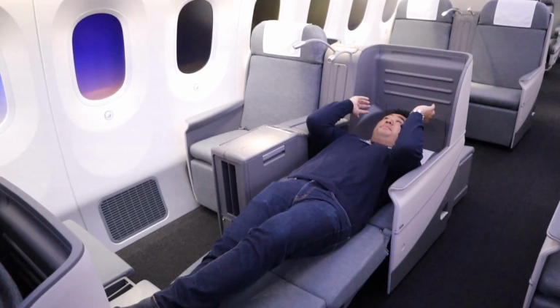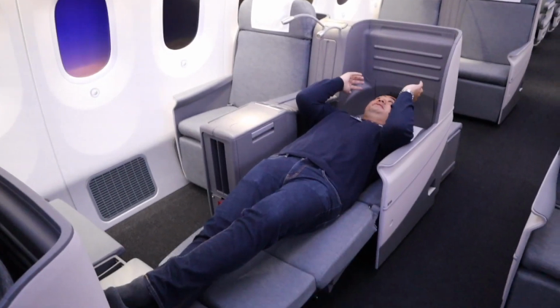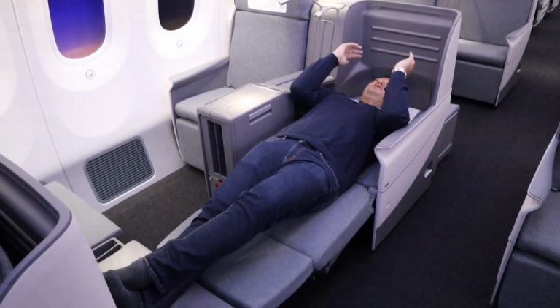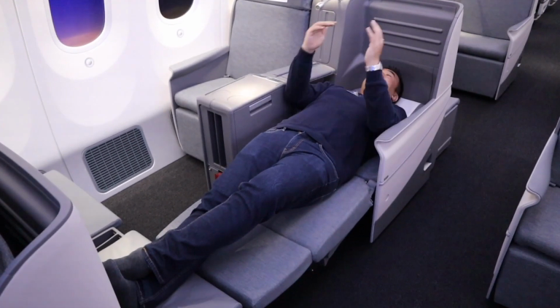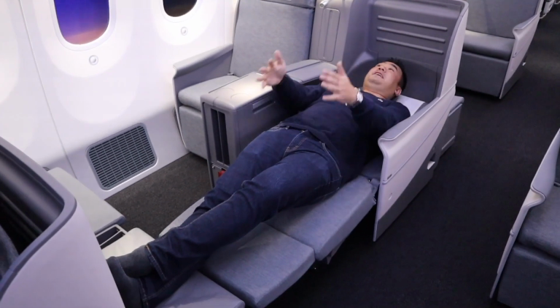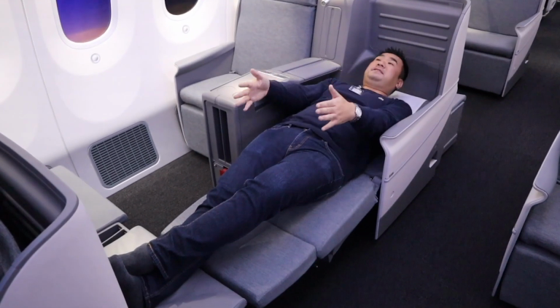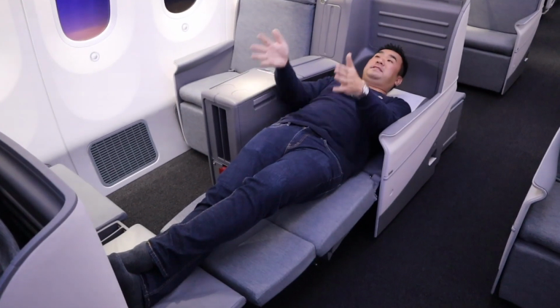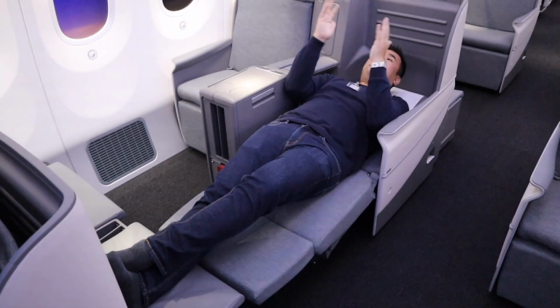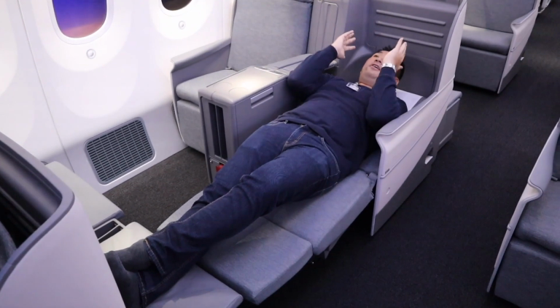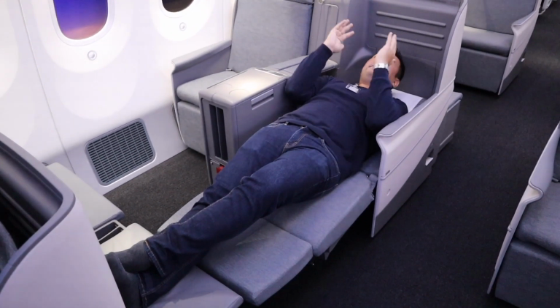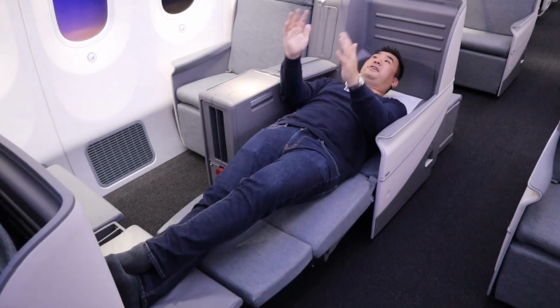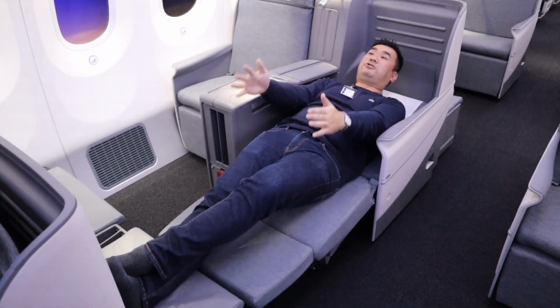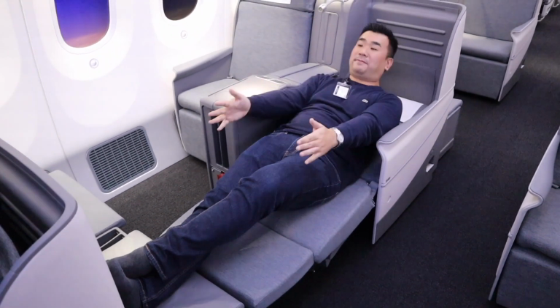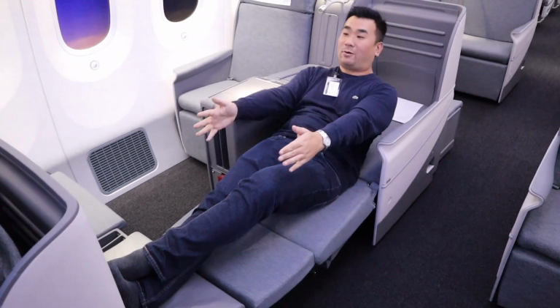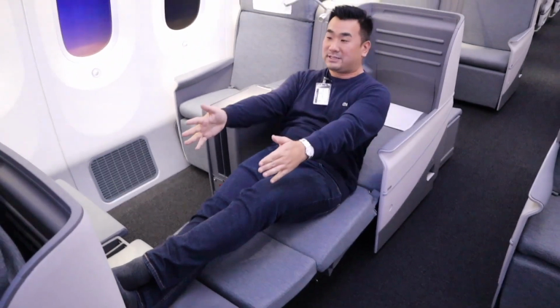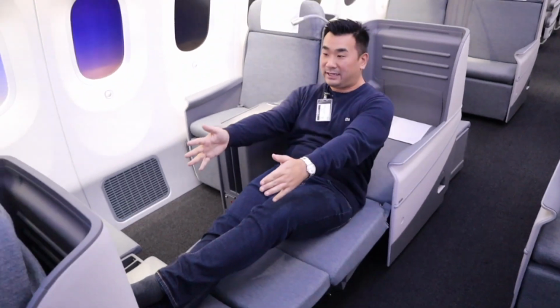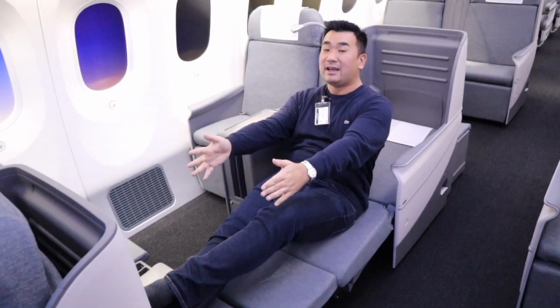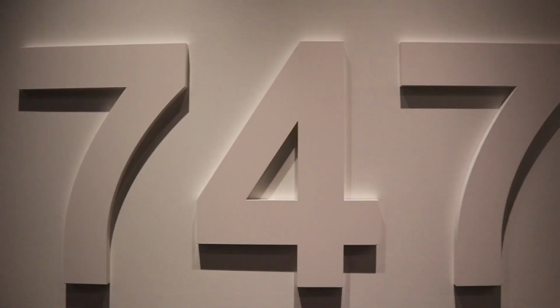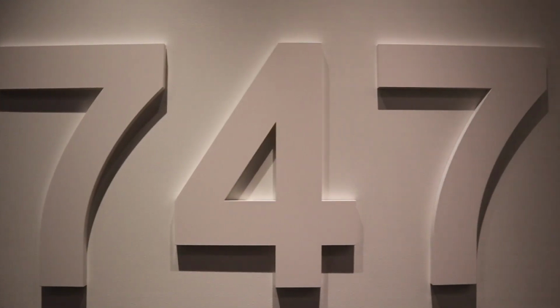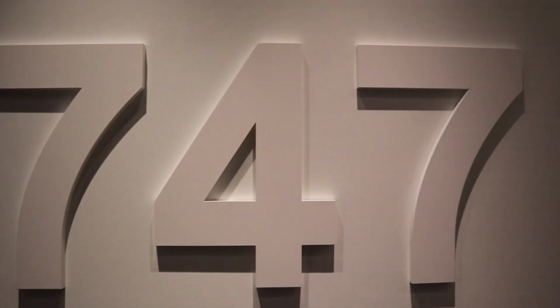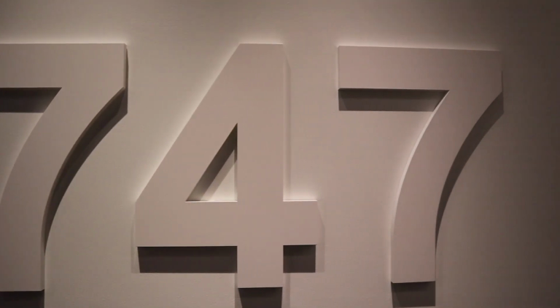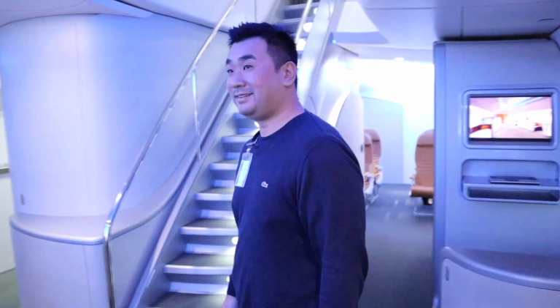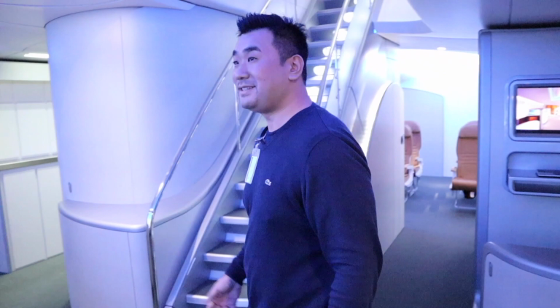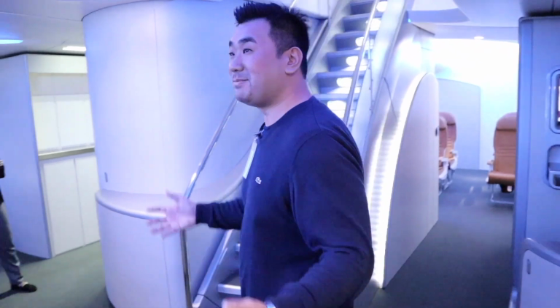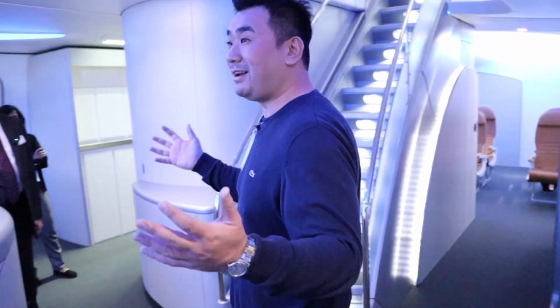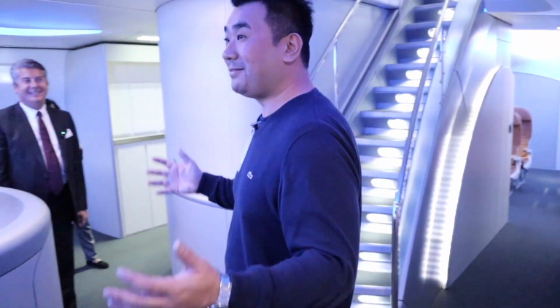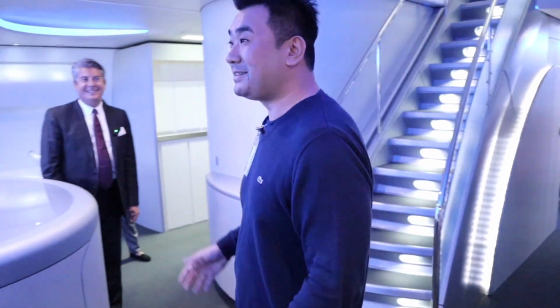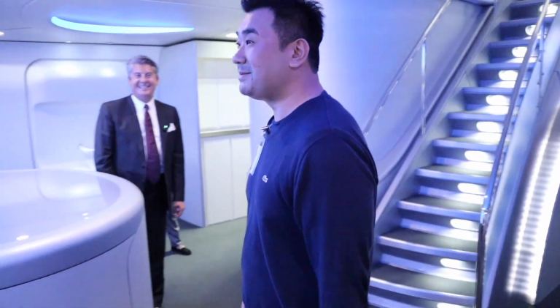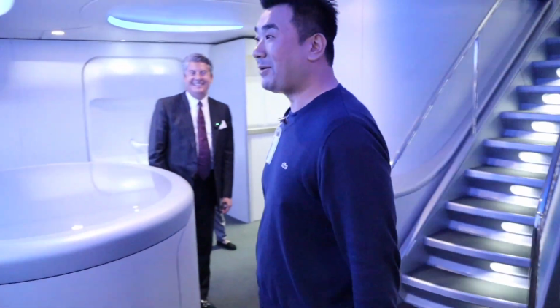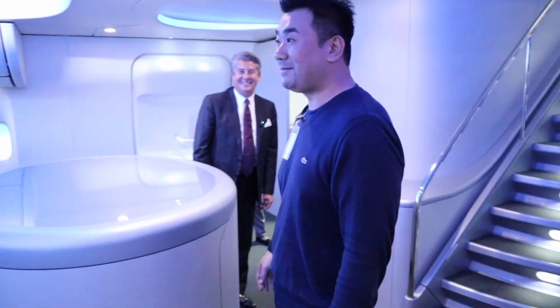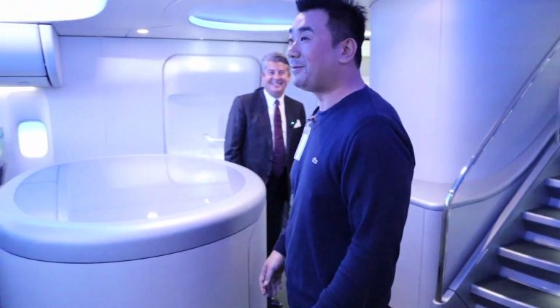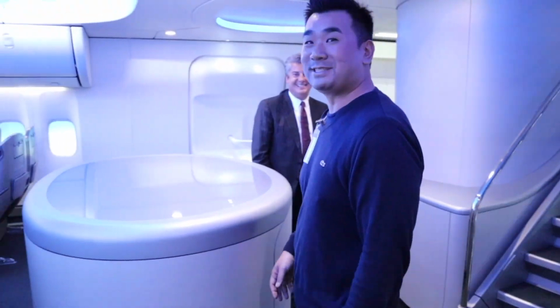The good thing is this is very, very straightforward. This is my love — this is the Boeing 747.